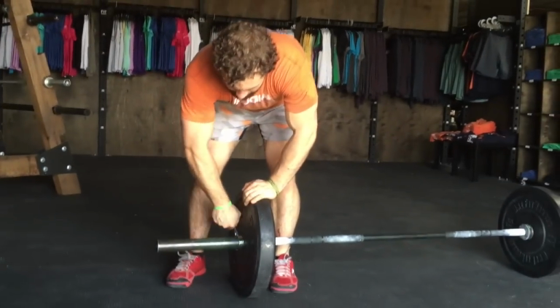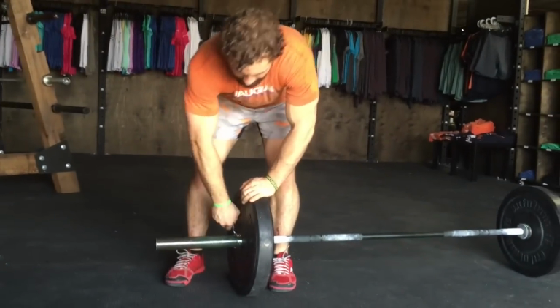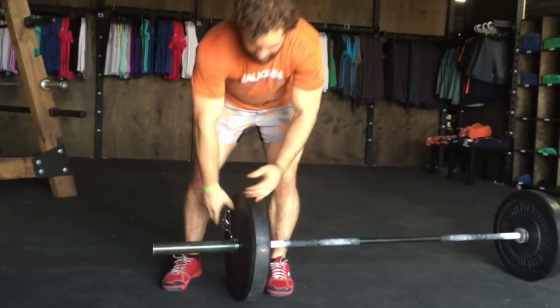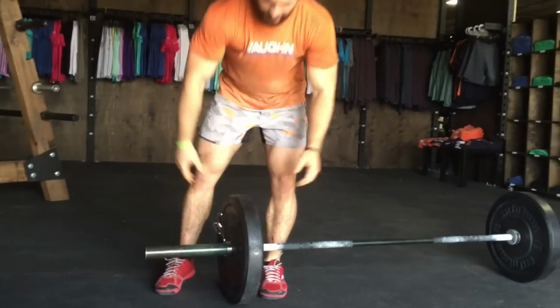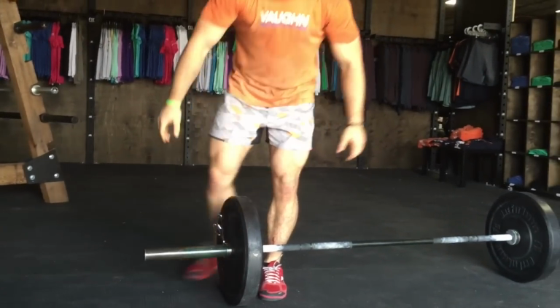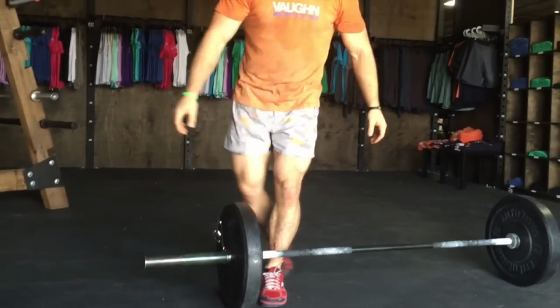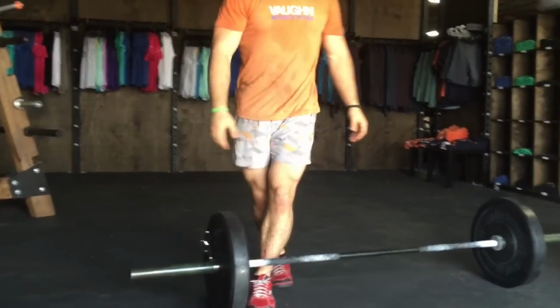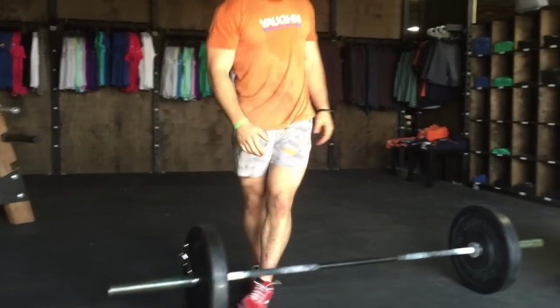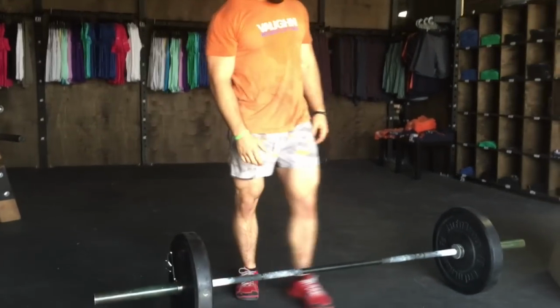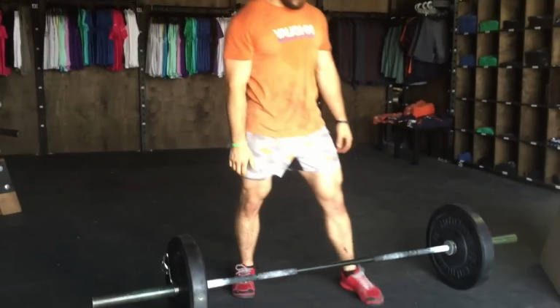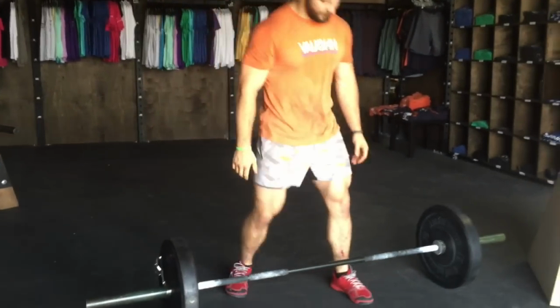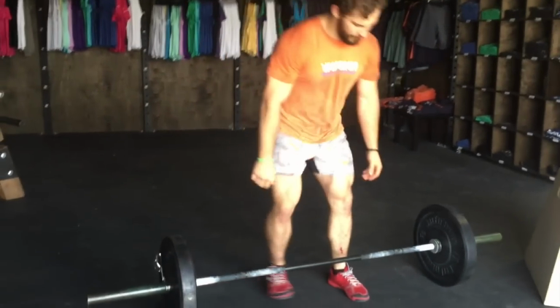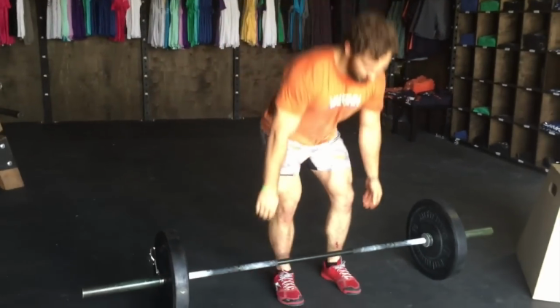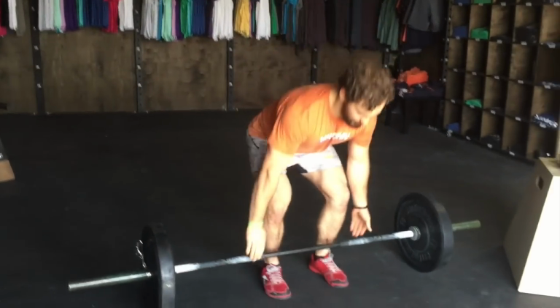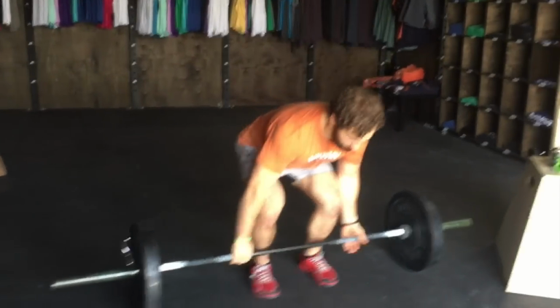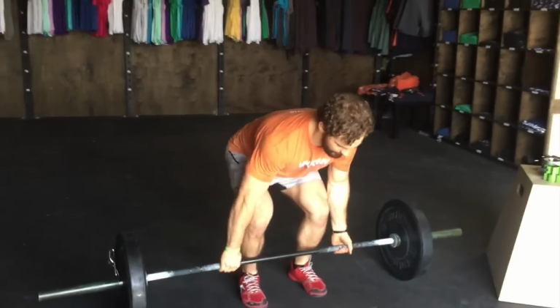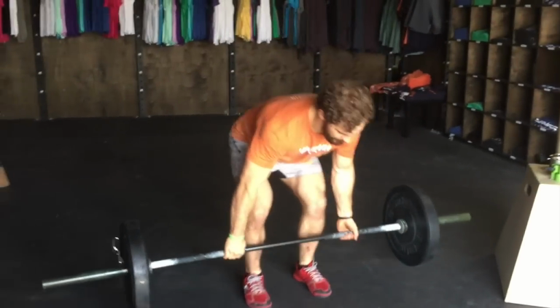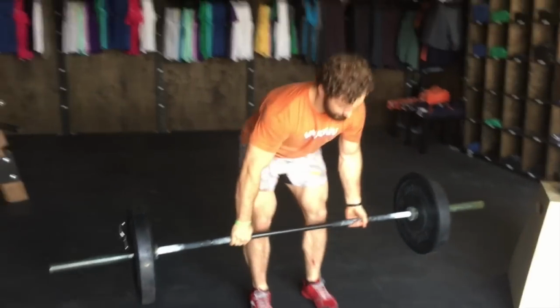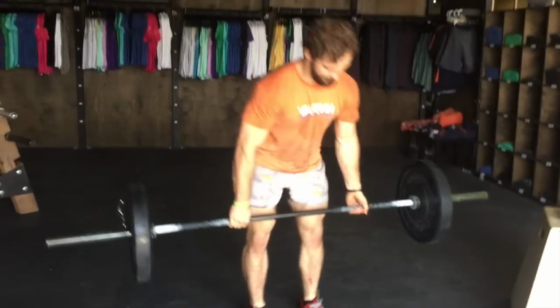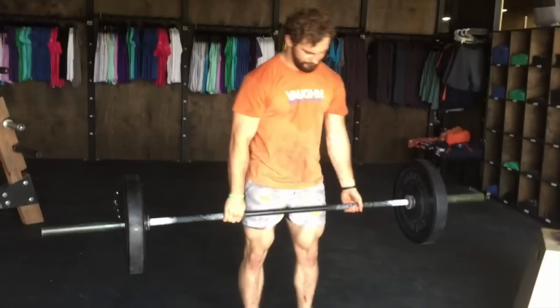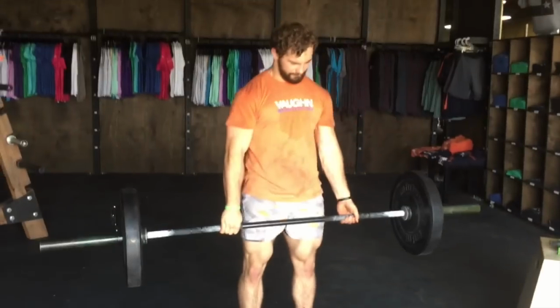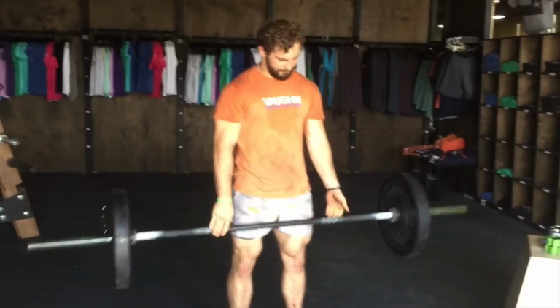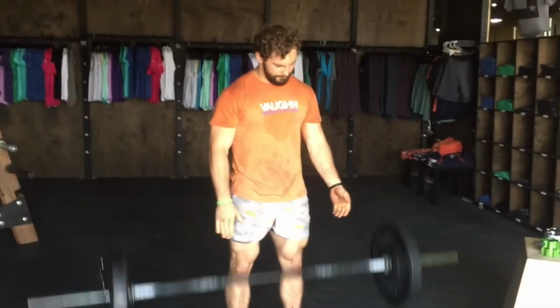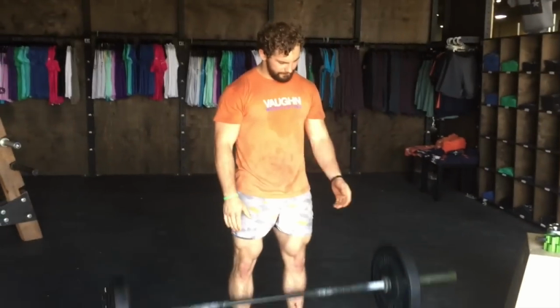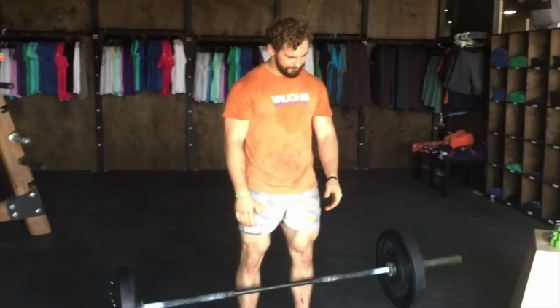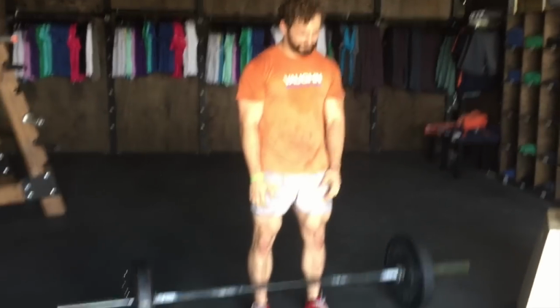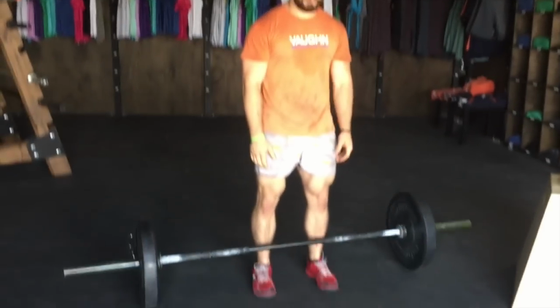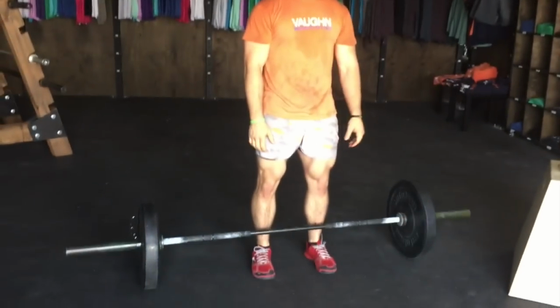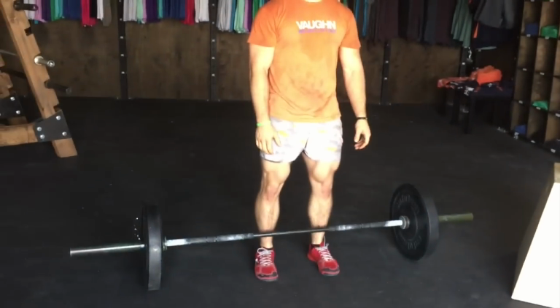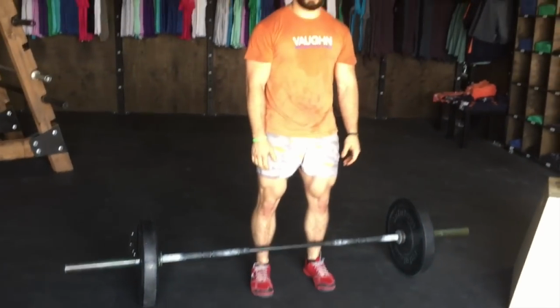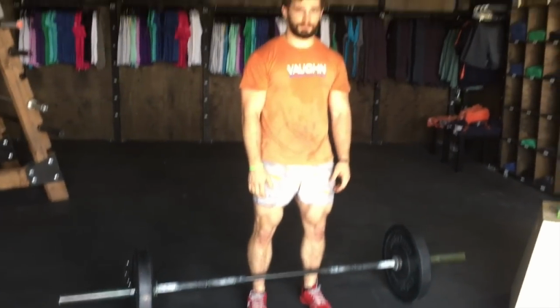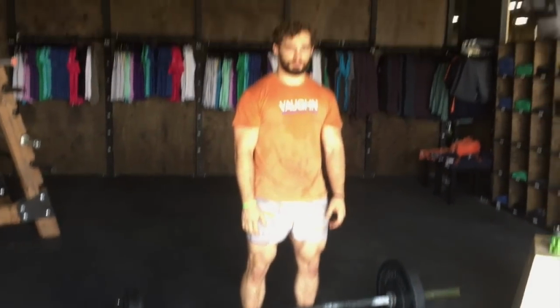You can slide them on, do your lifting, and there you go.